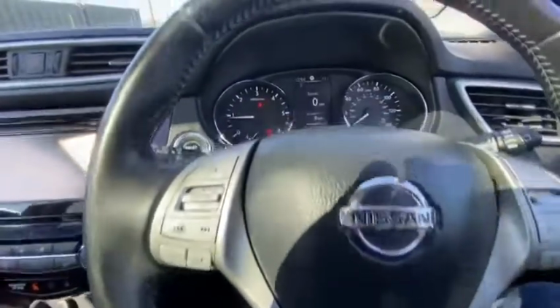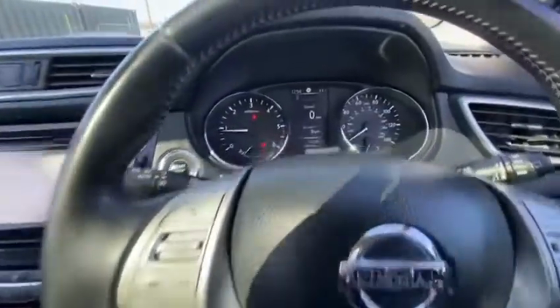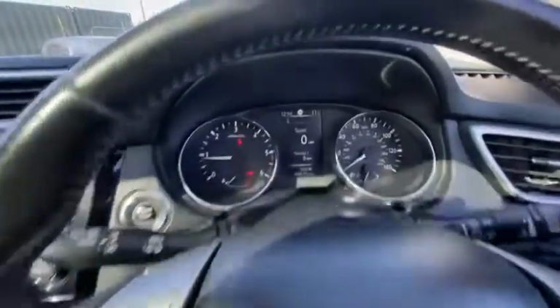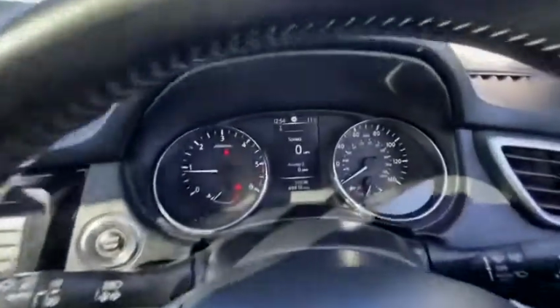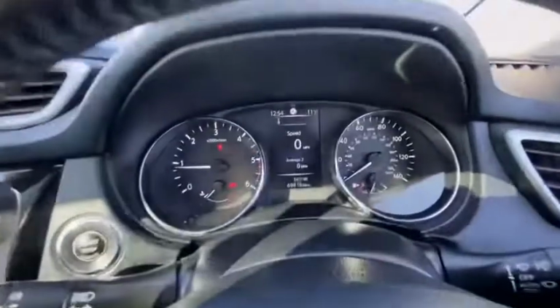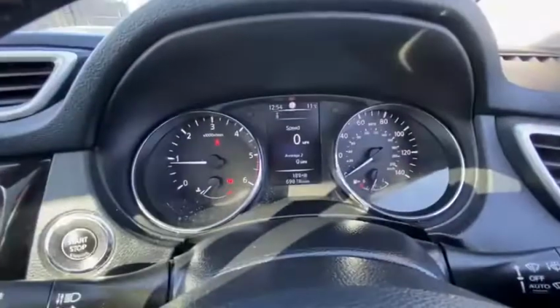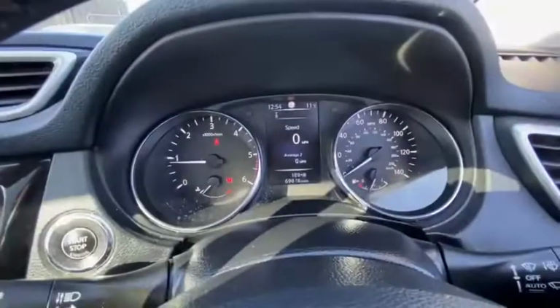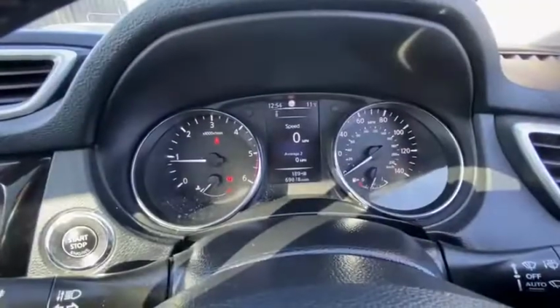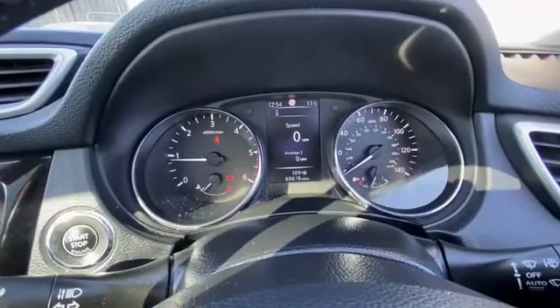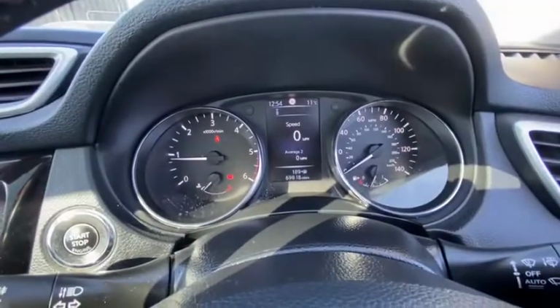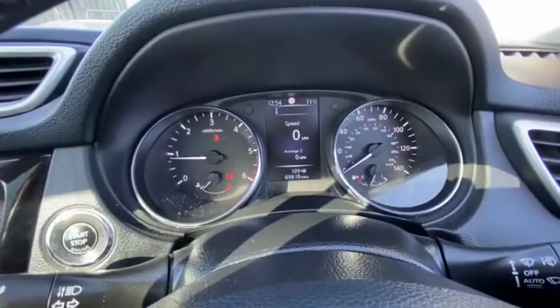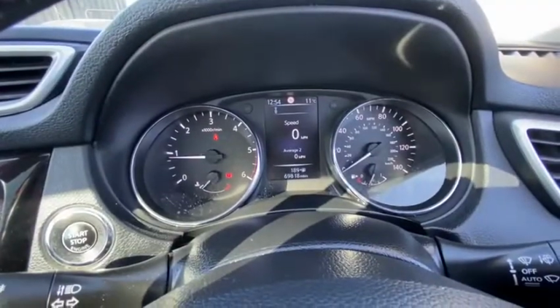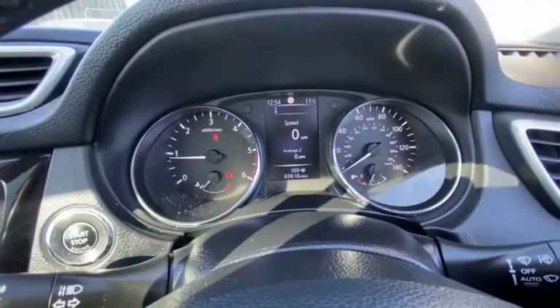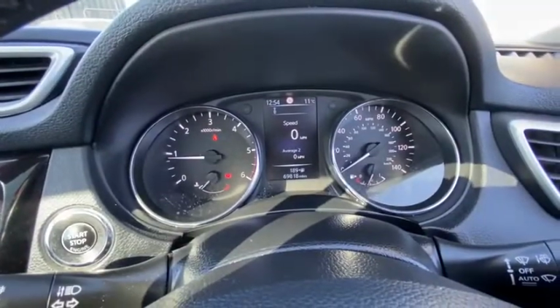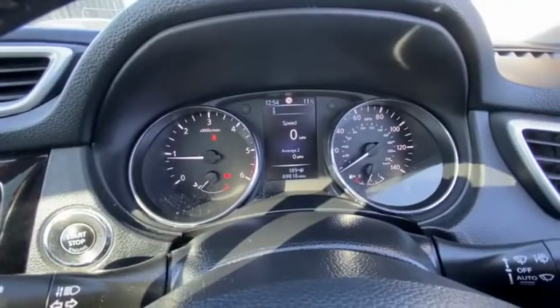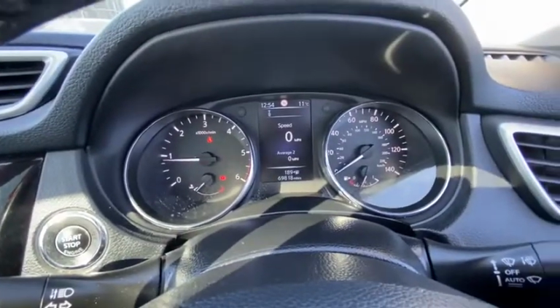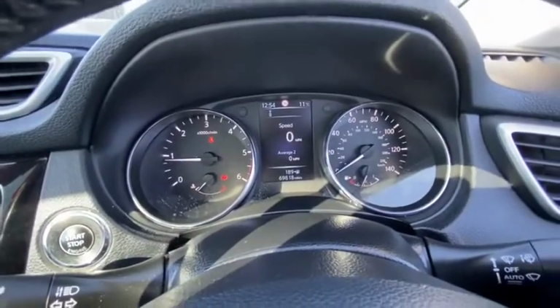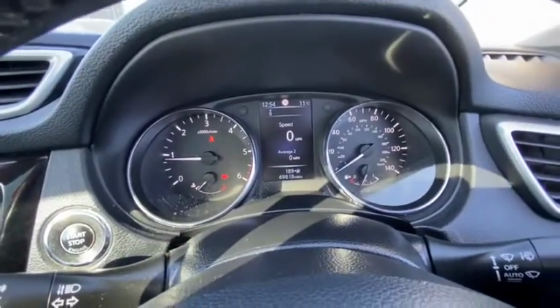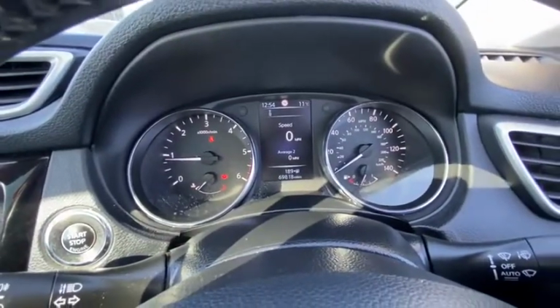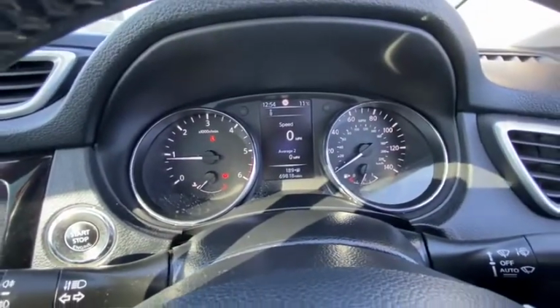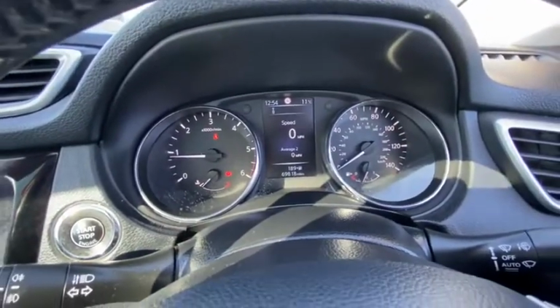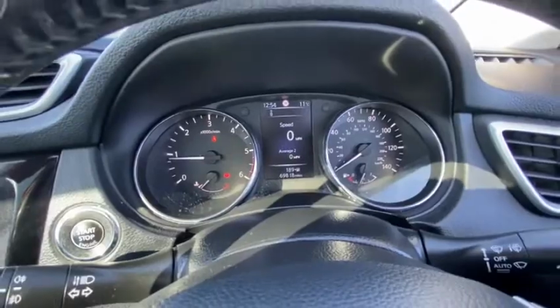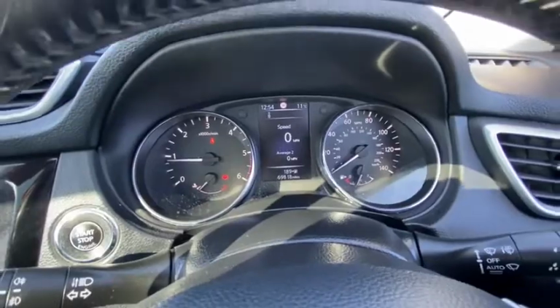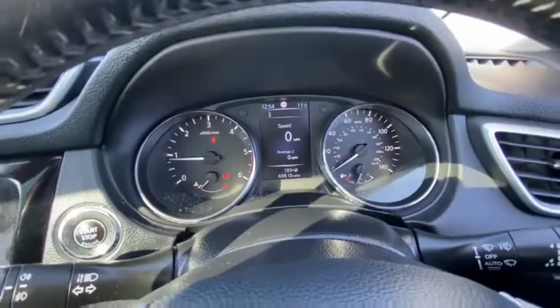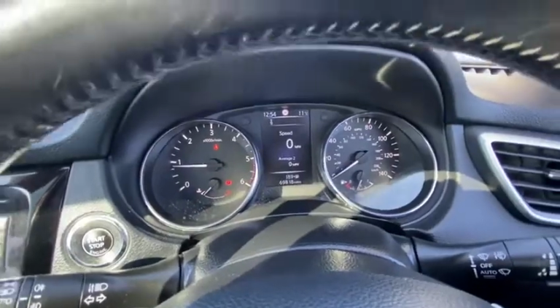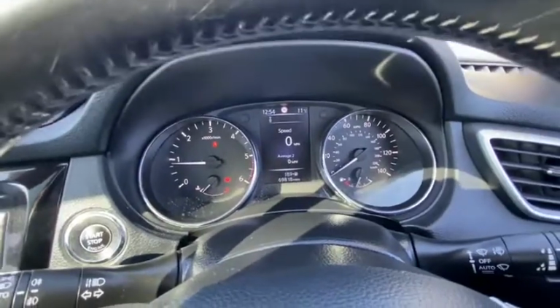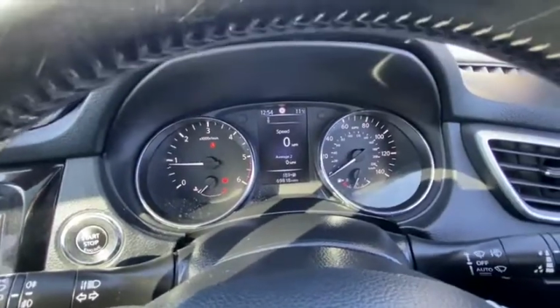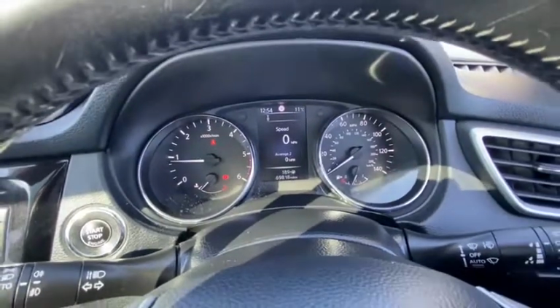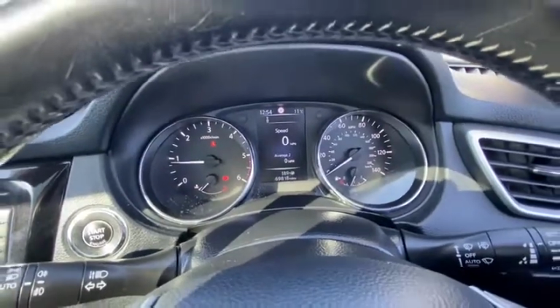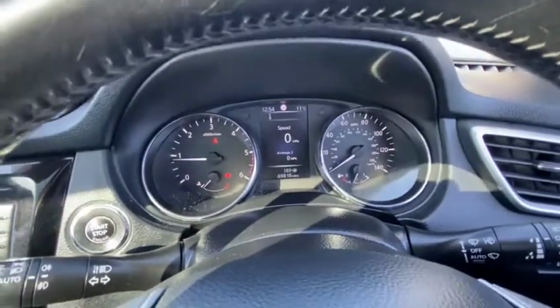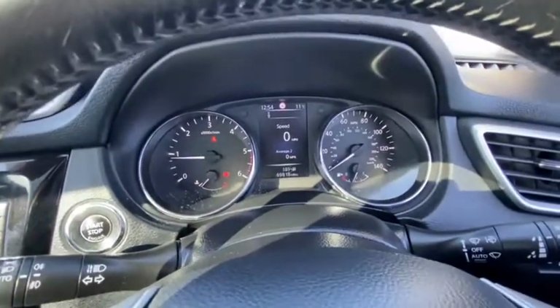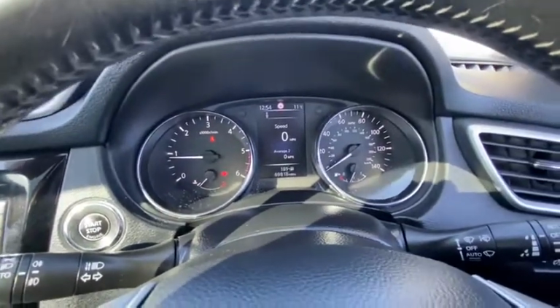This vehicle has covered, as you can see, 69,818 miles — fantastic mileage for this year.